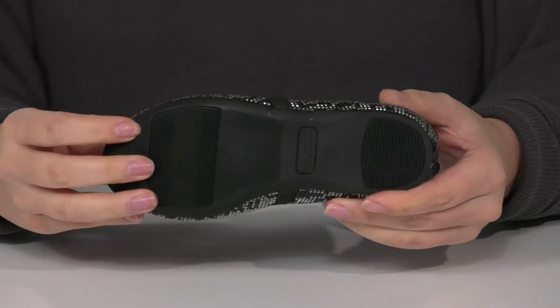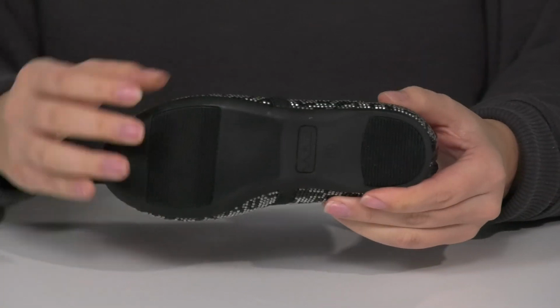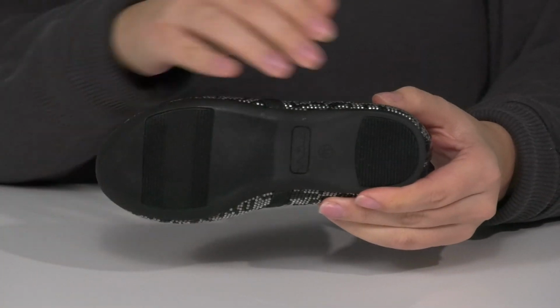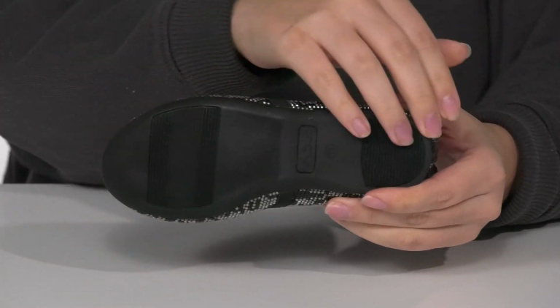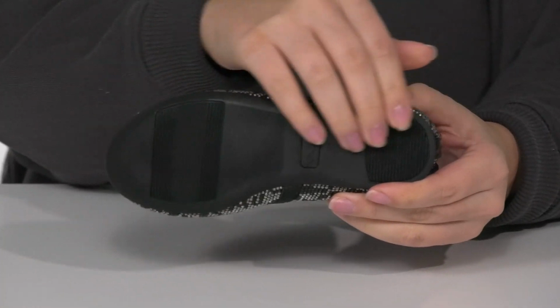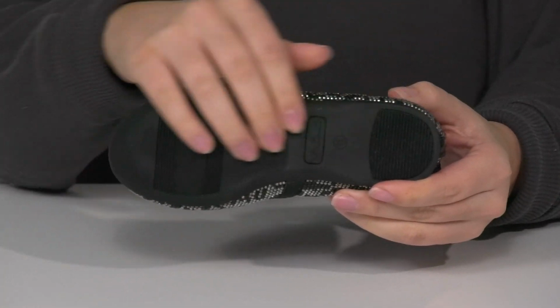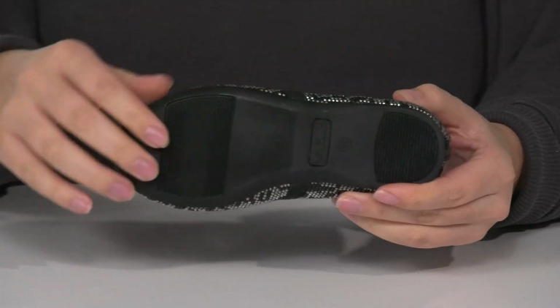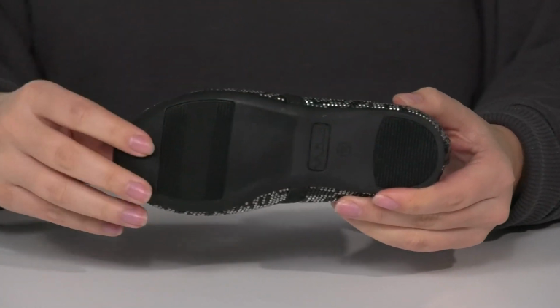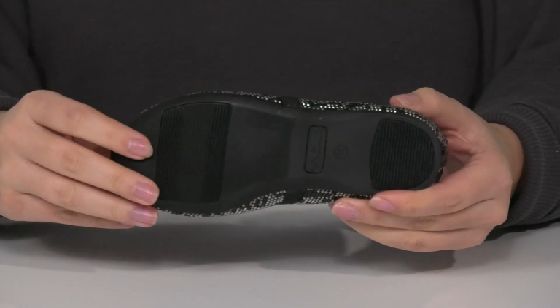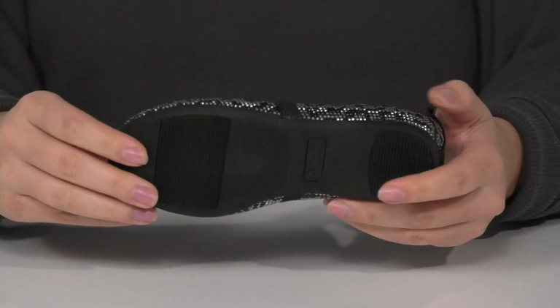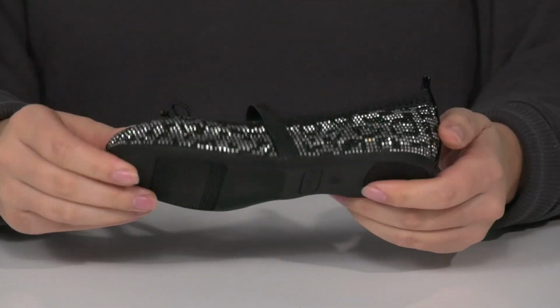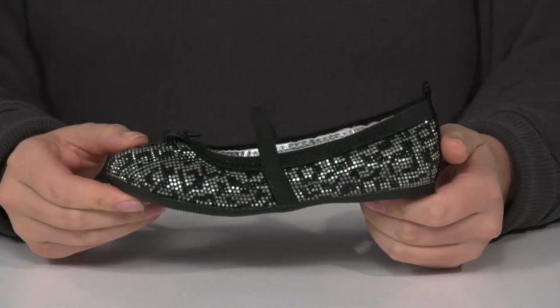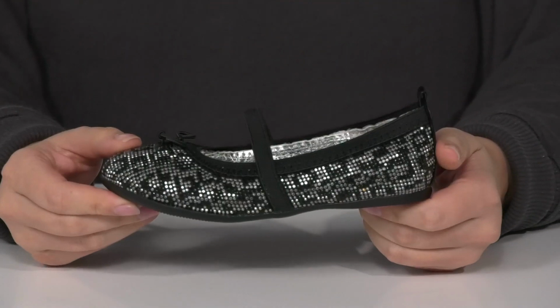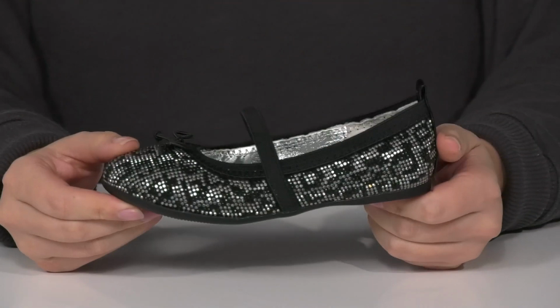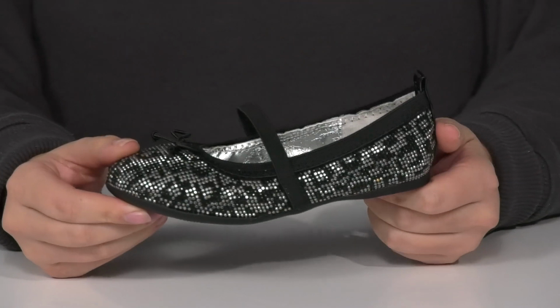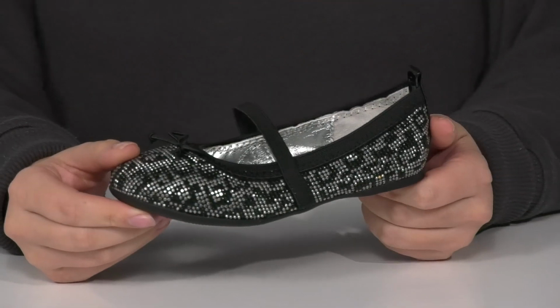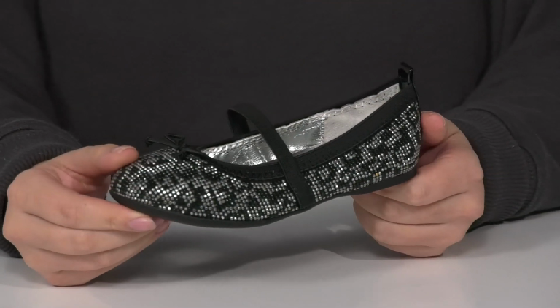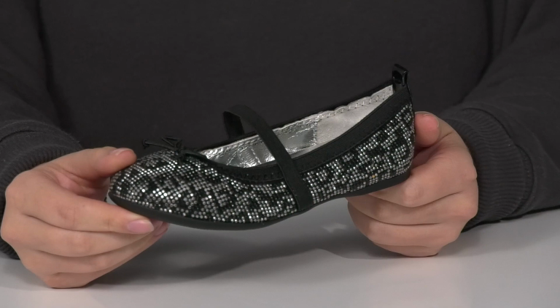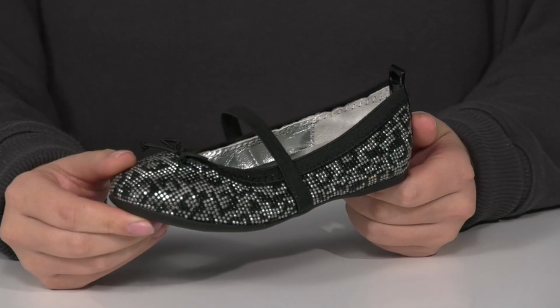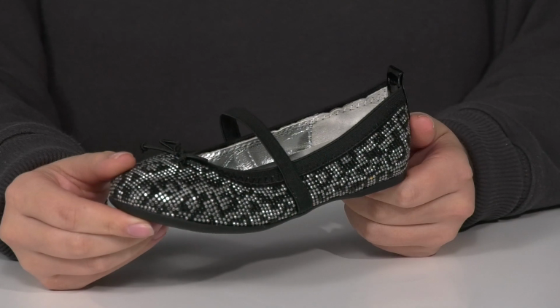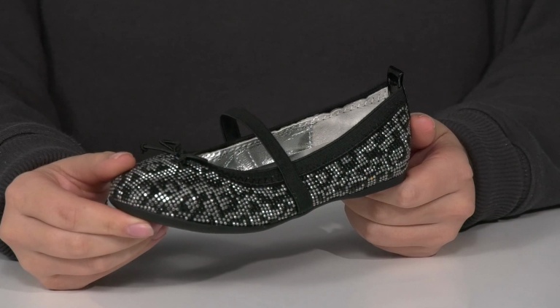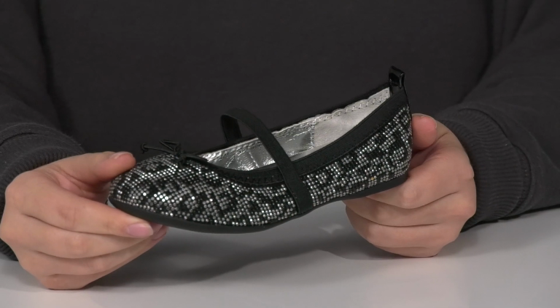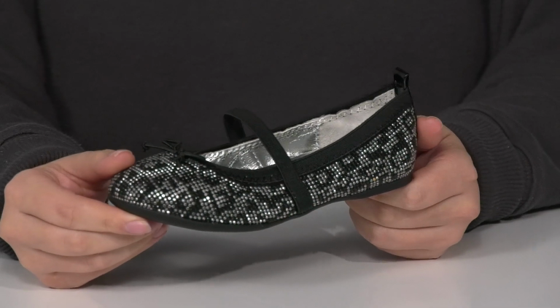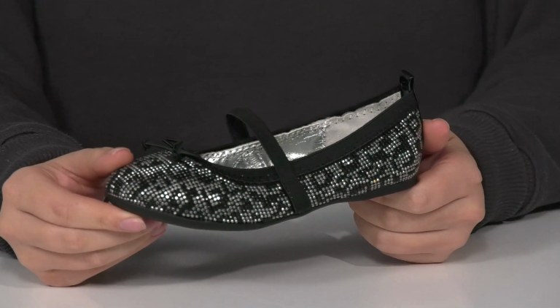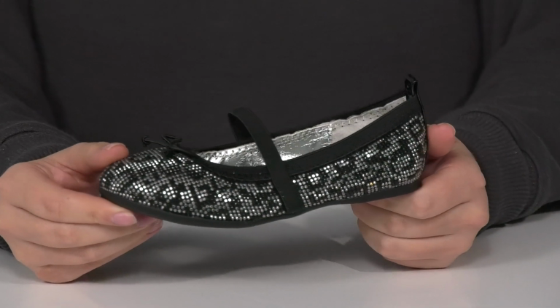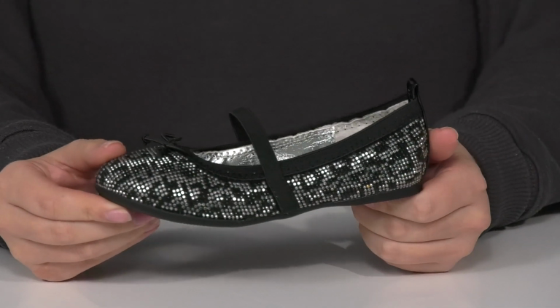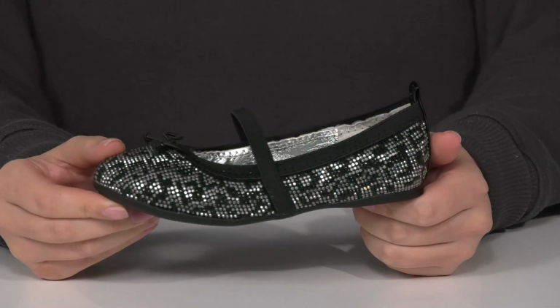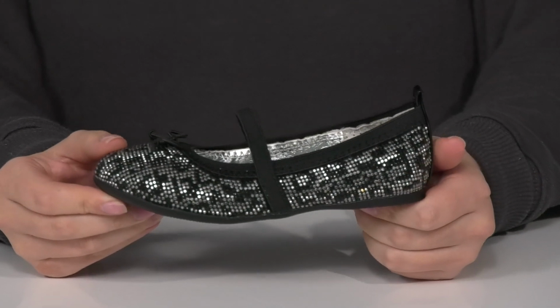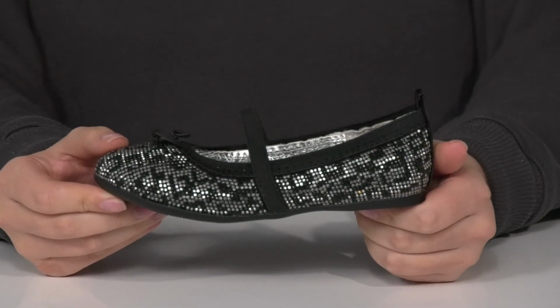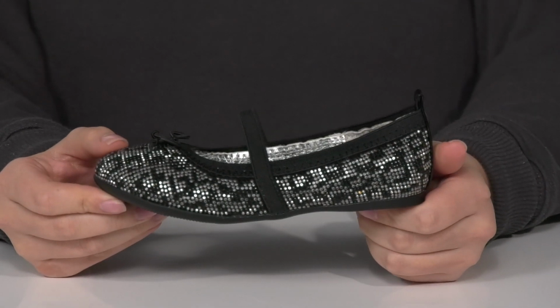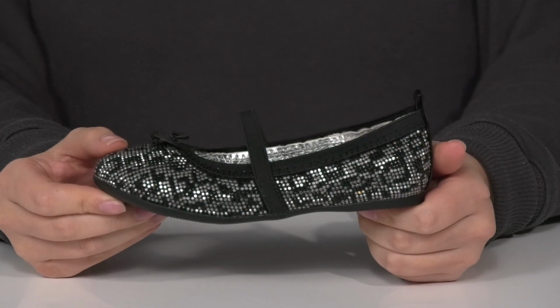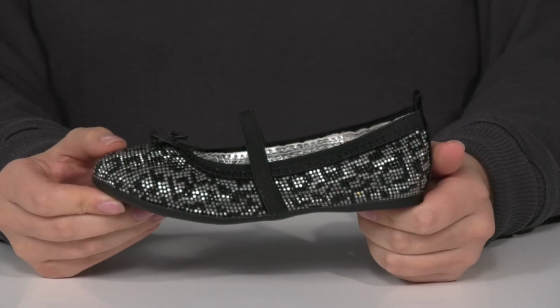Underneath is a textured outsole for traction, and I think this would look so great paired with a dress top and some leggings.